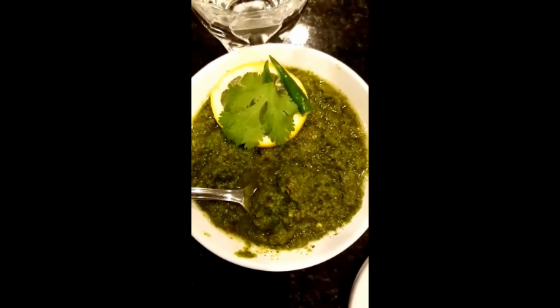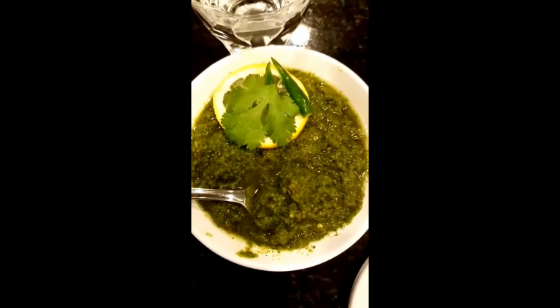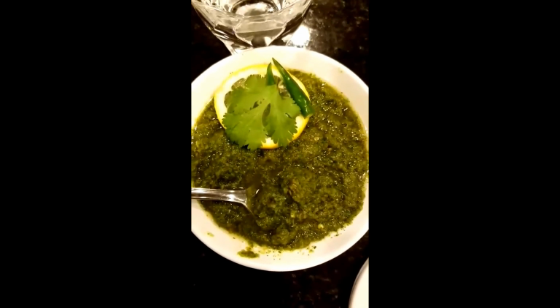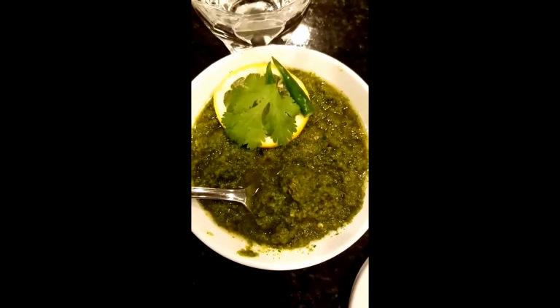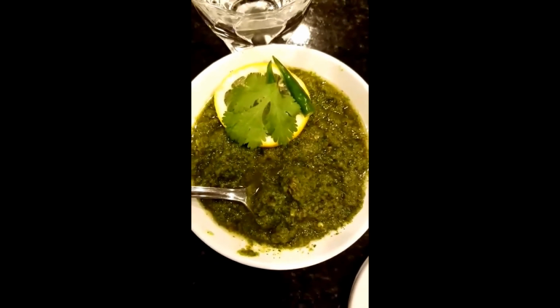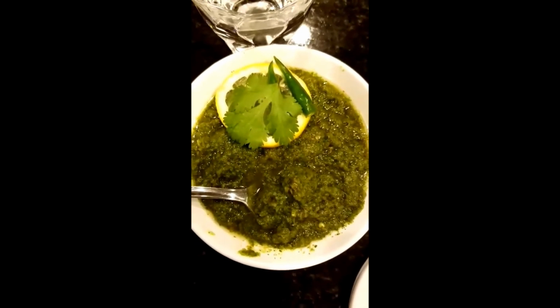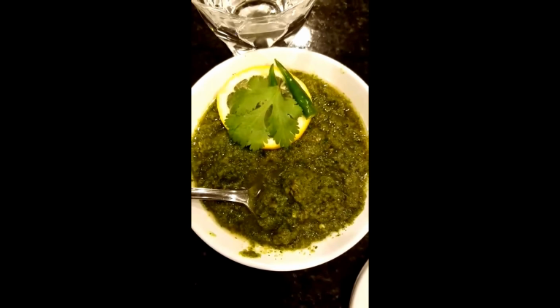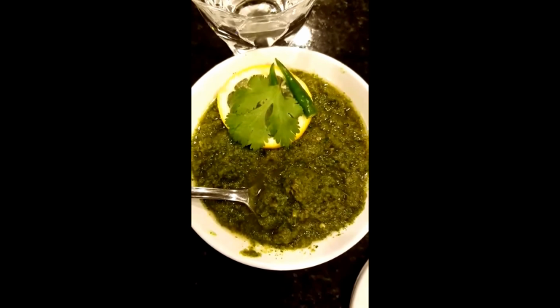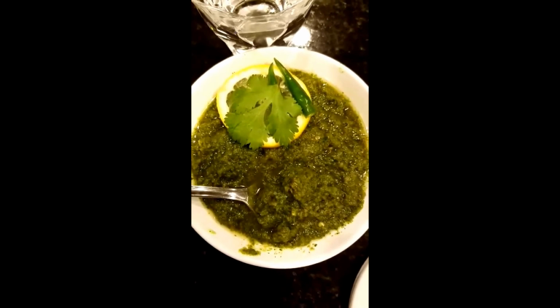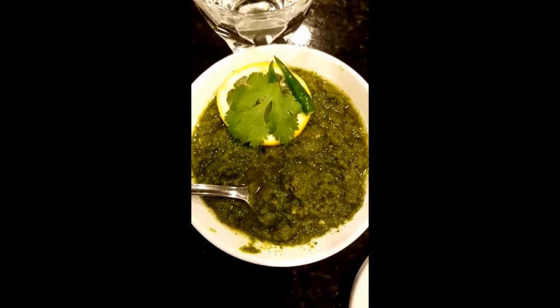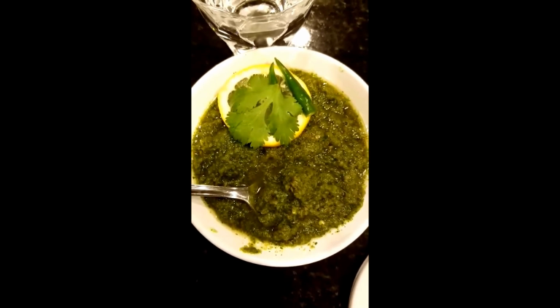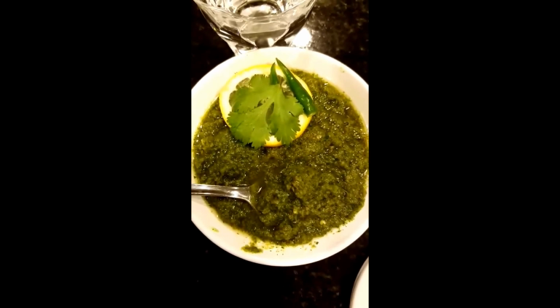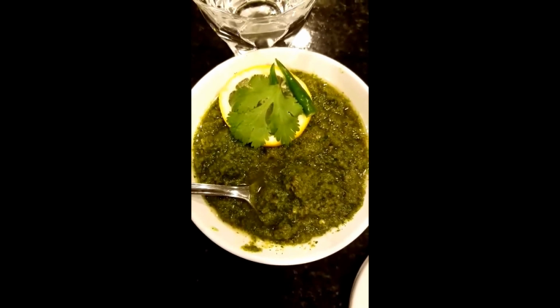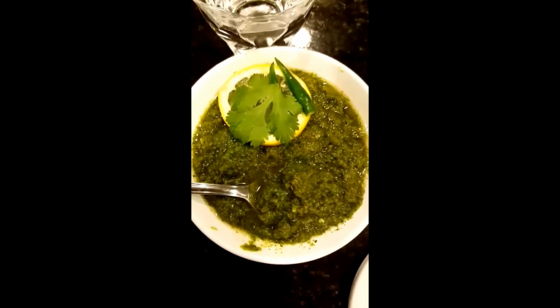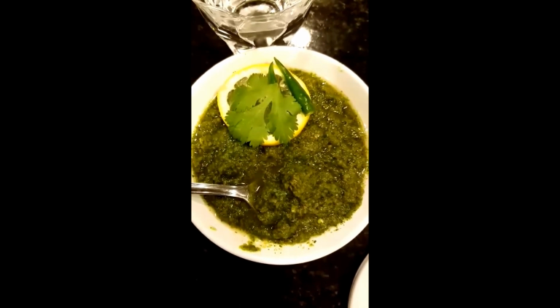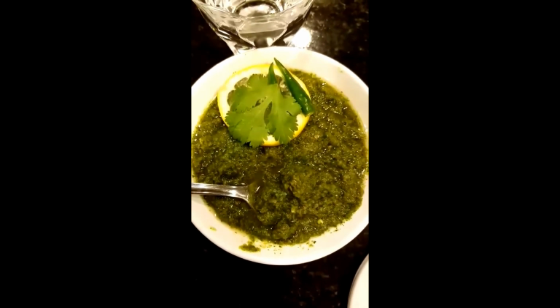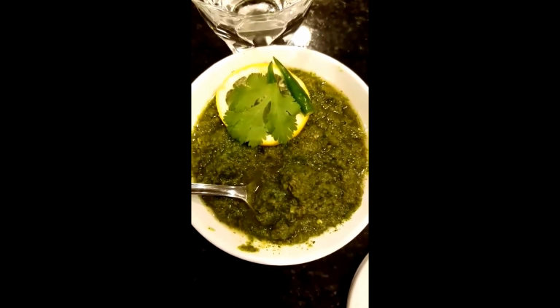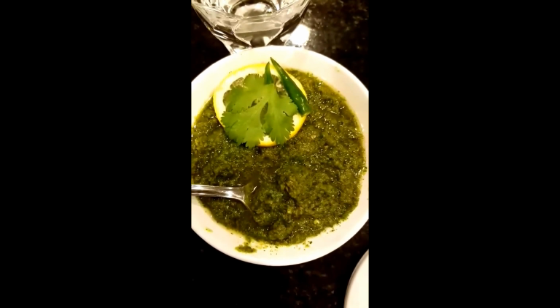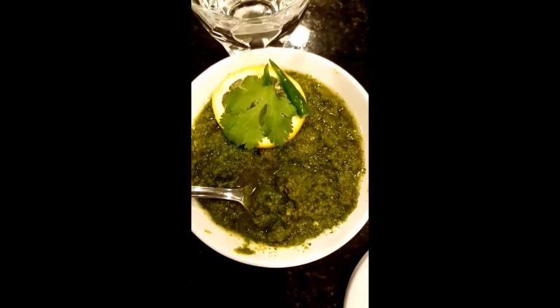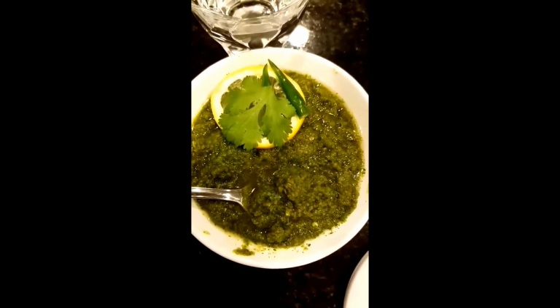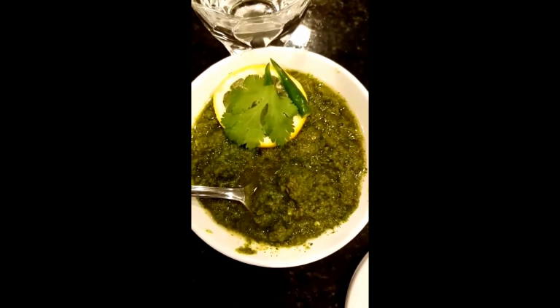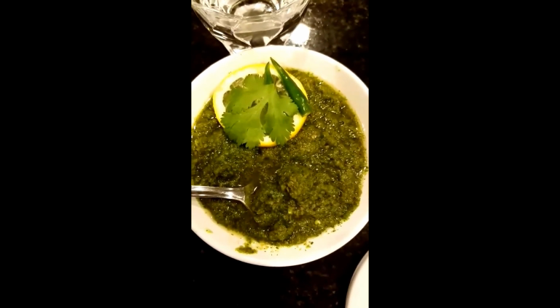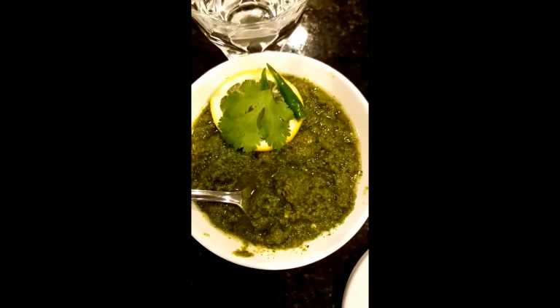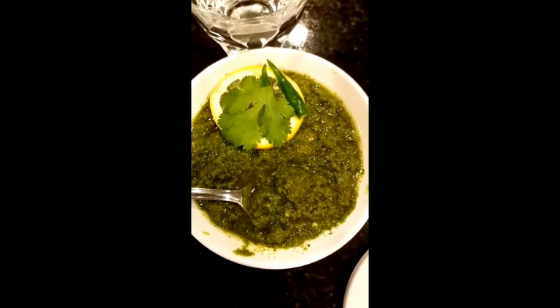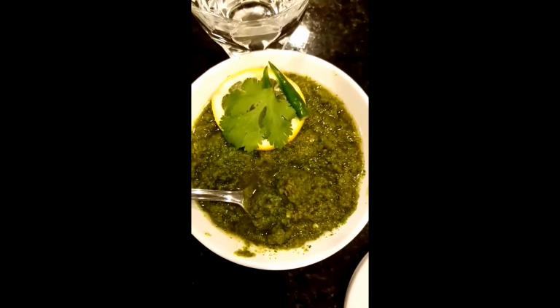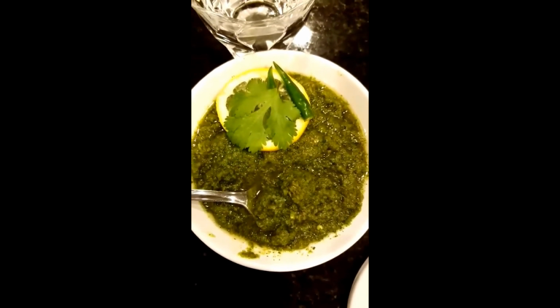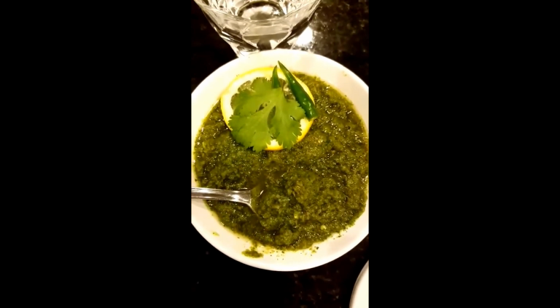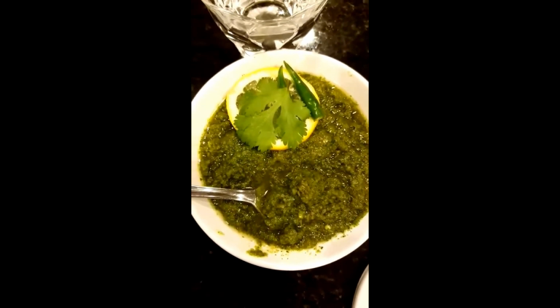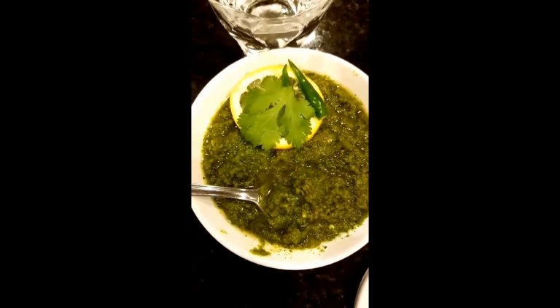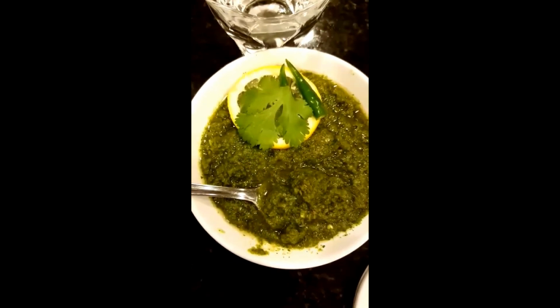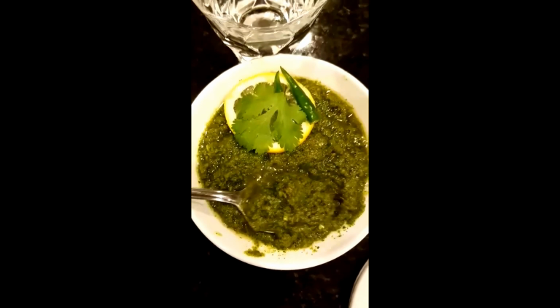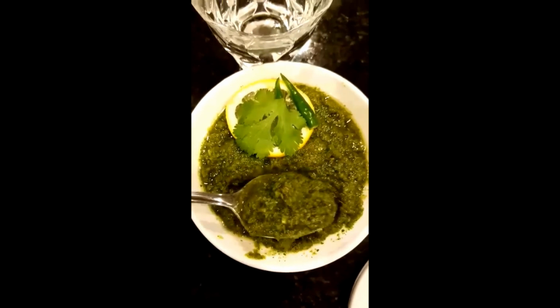Feel green and clean. Yummy for the tummy from Moni's kitchen. Enjoy!